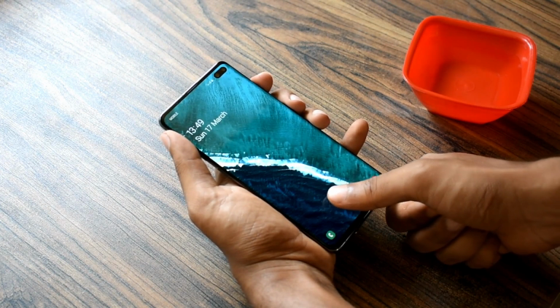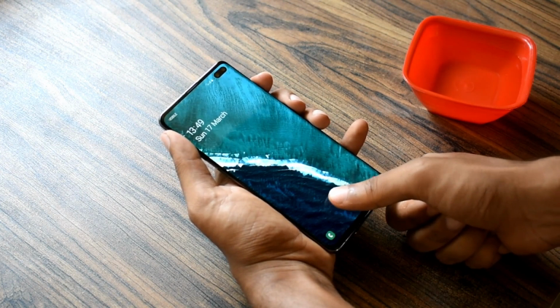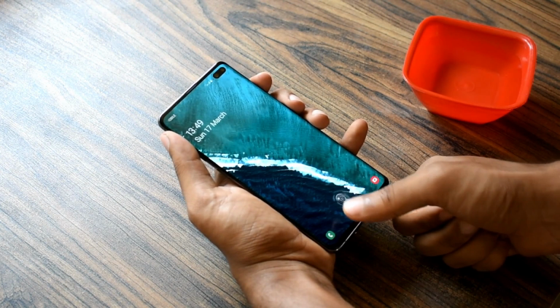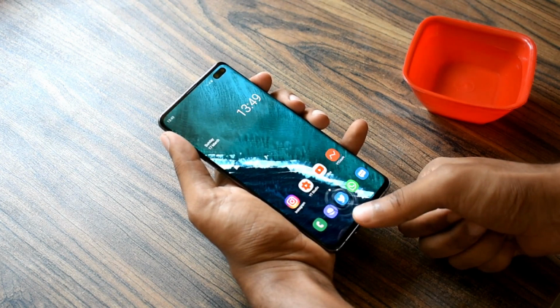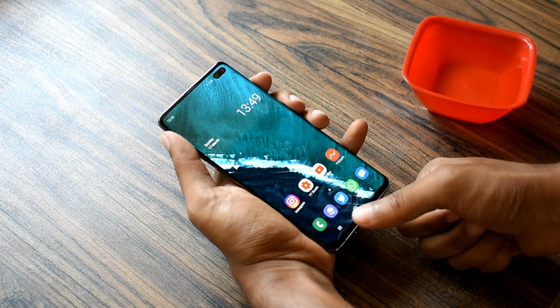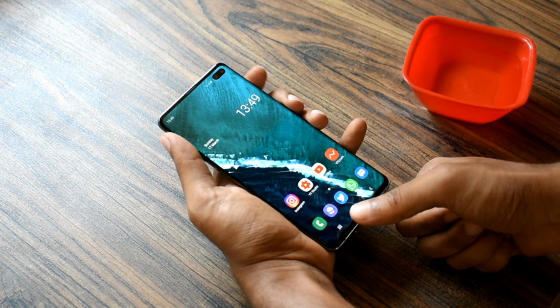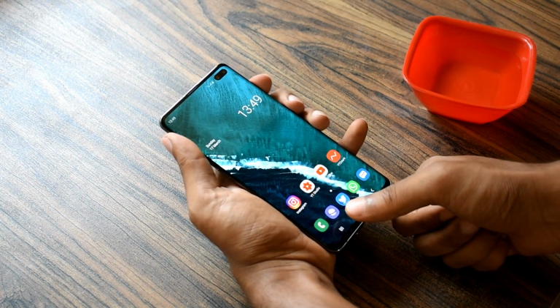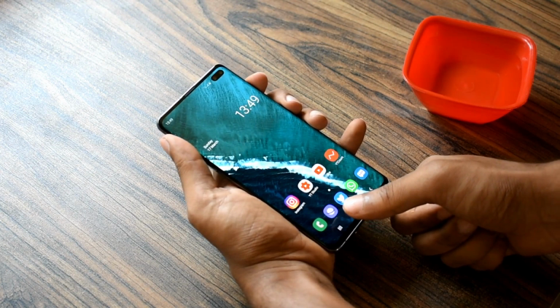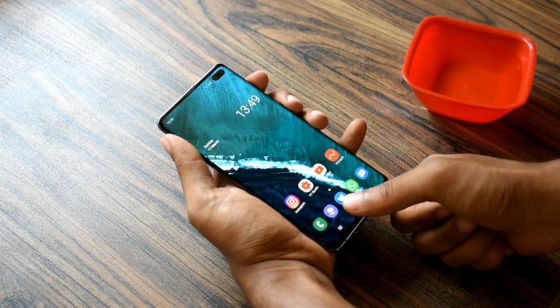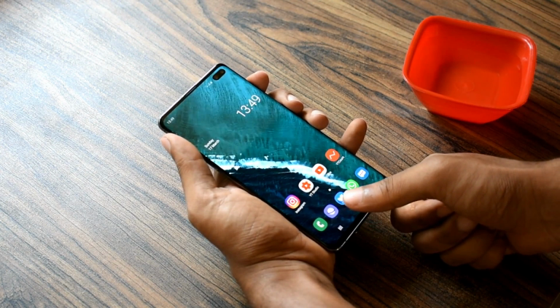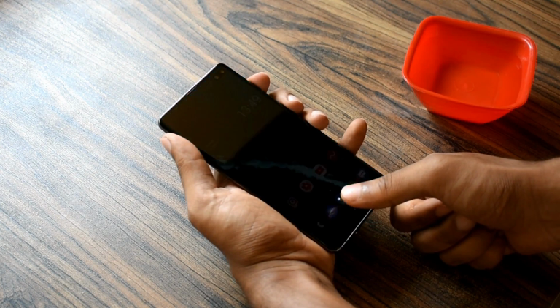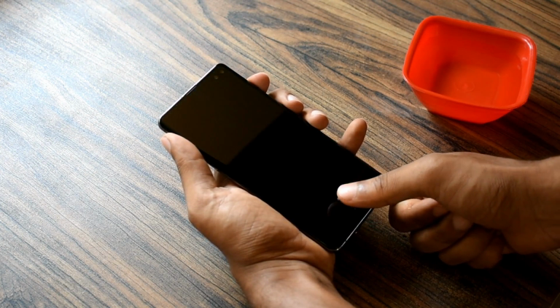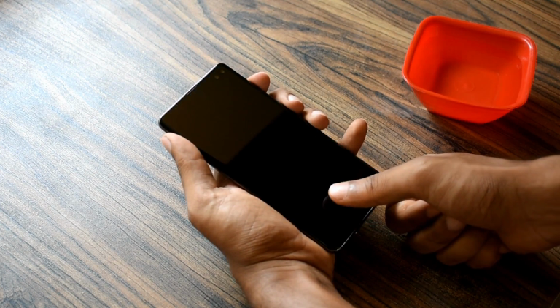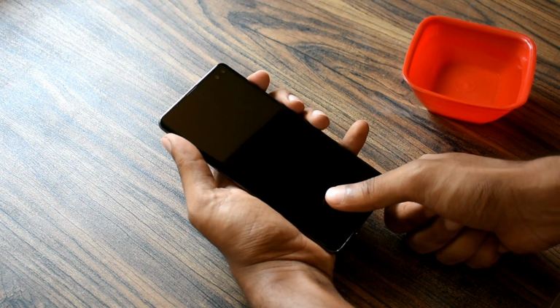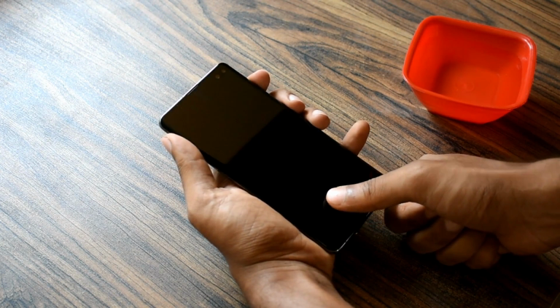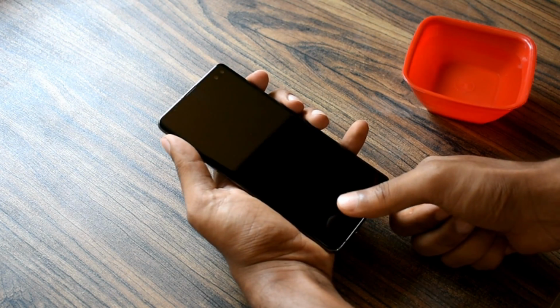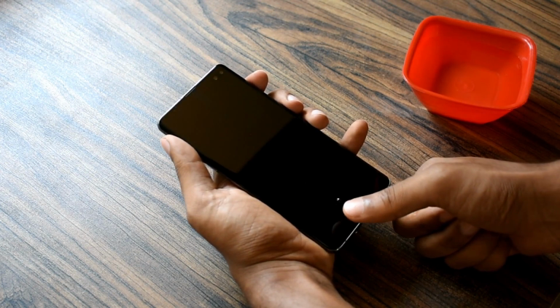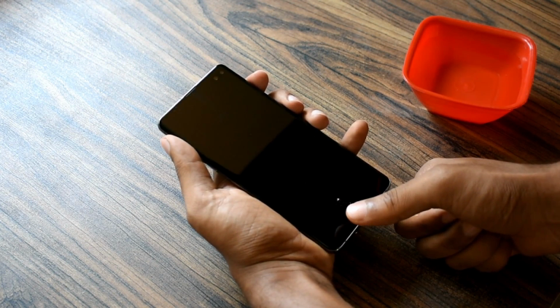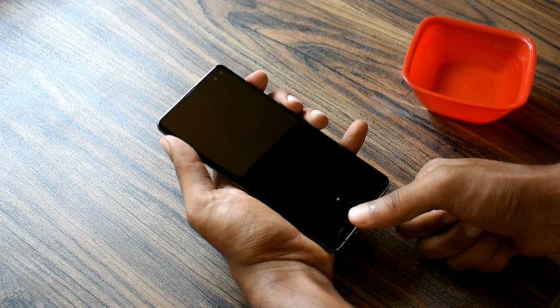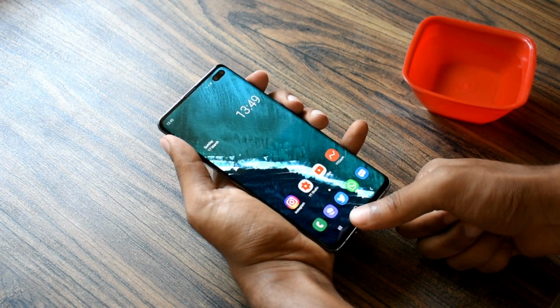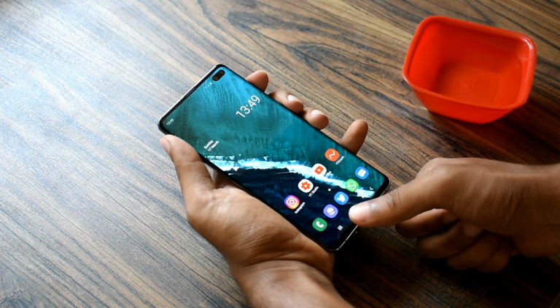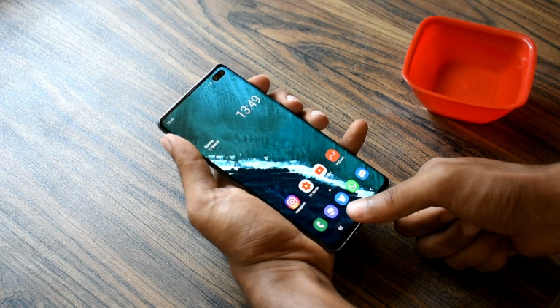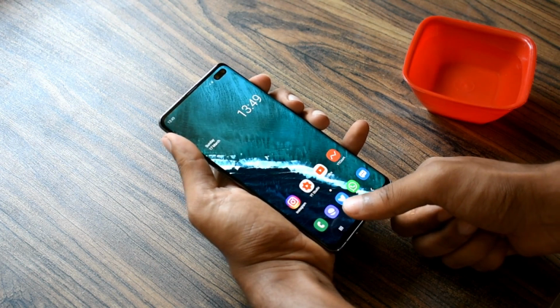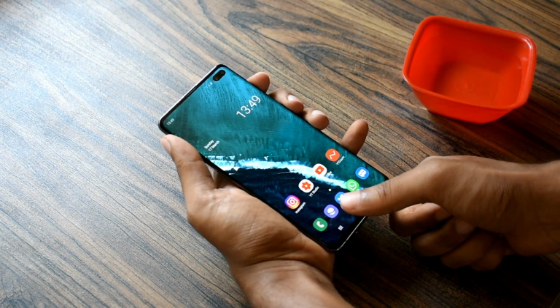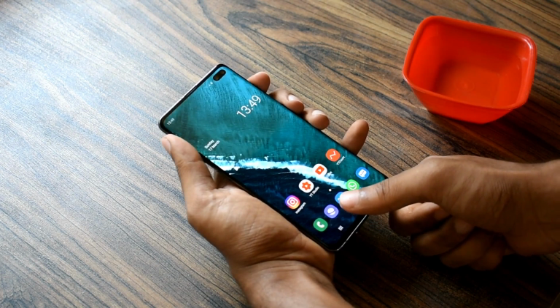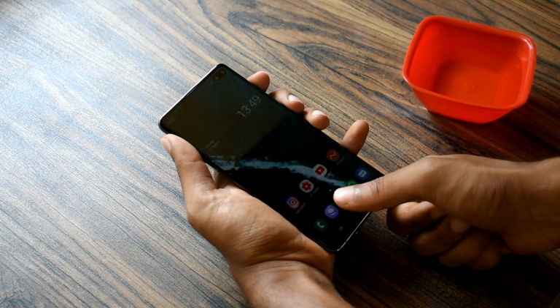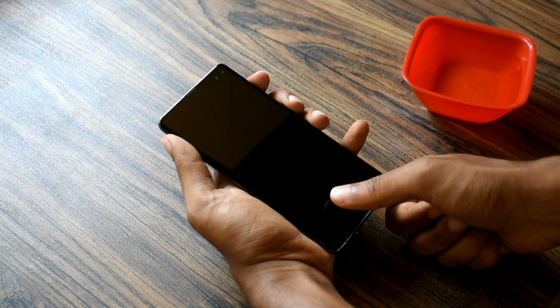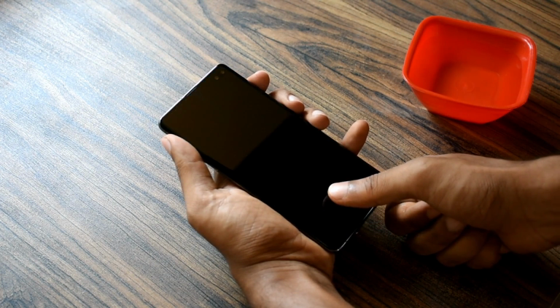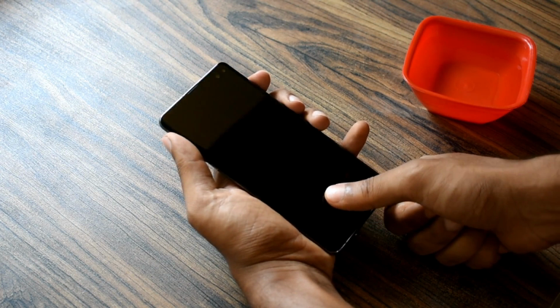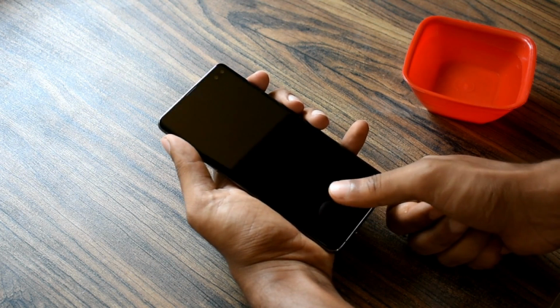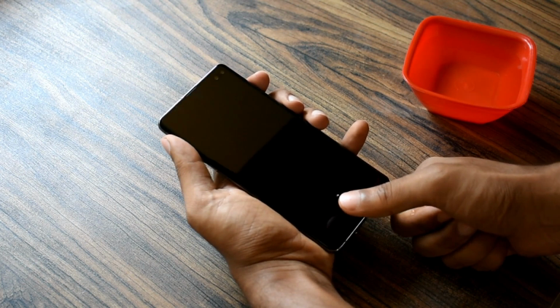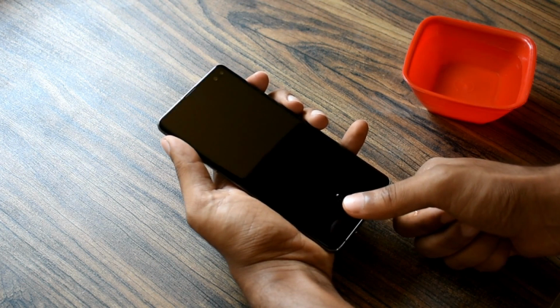Also, as you can see, this scanner works absolutely fine even when your hands are wet.